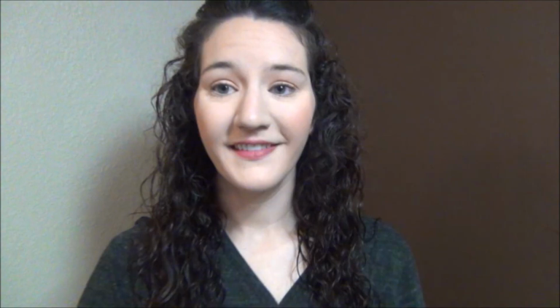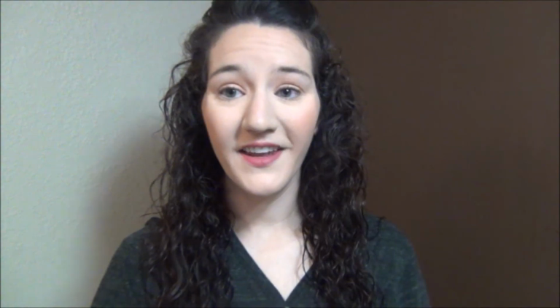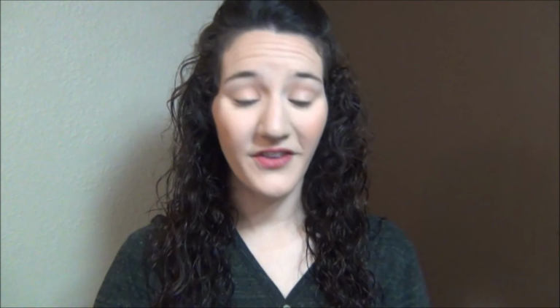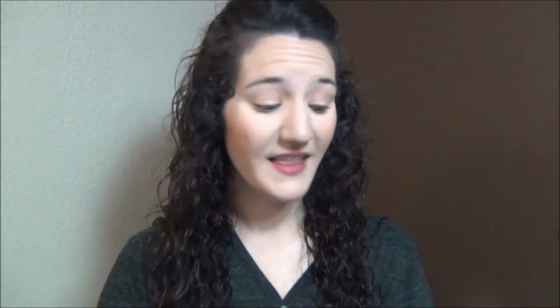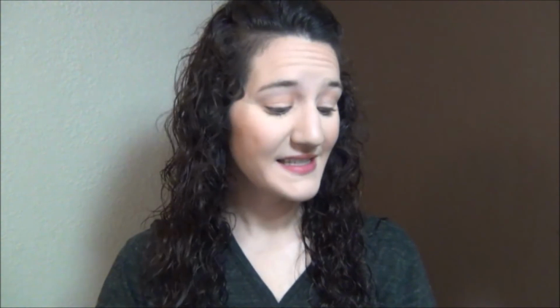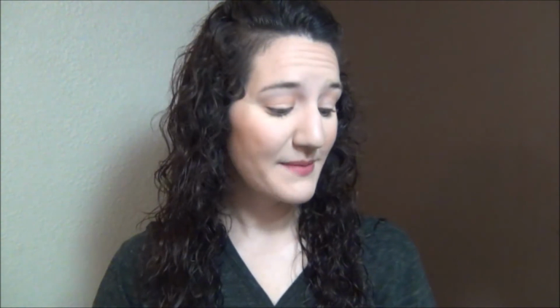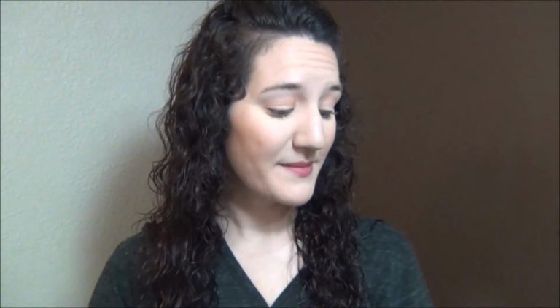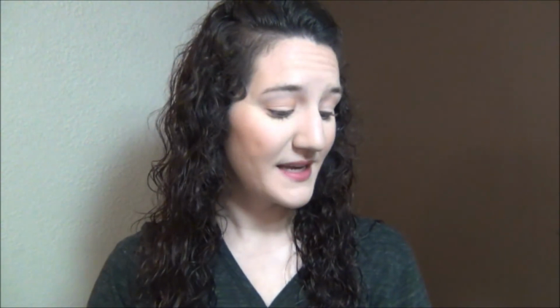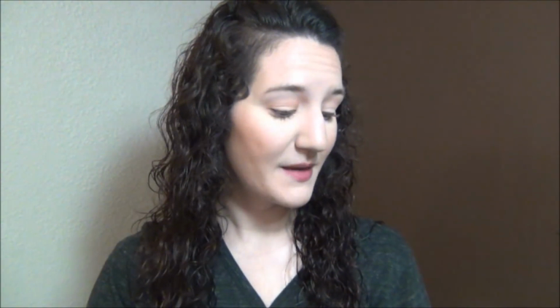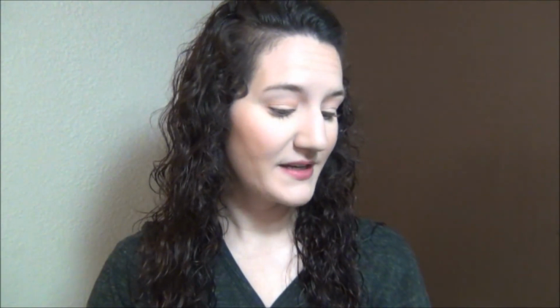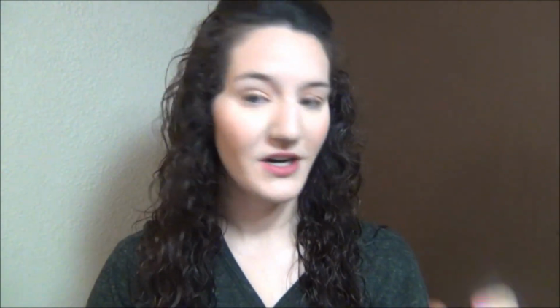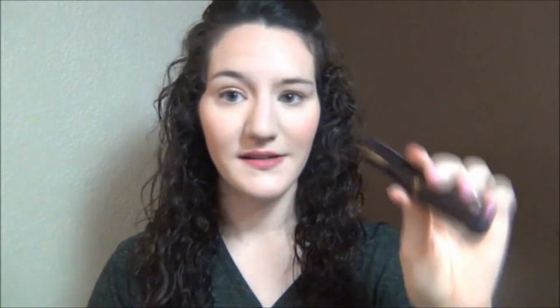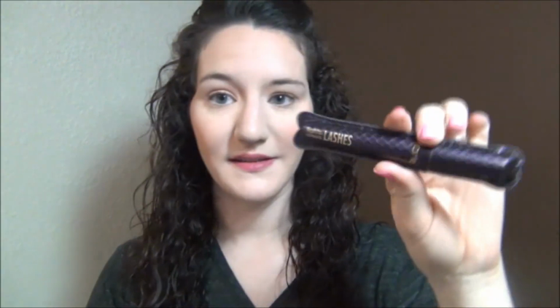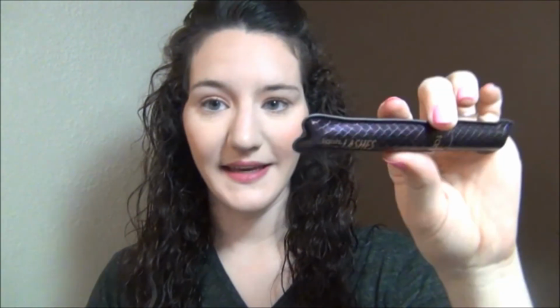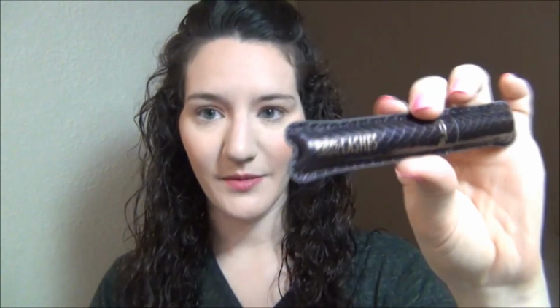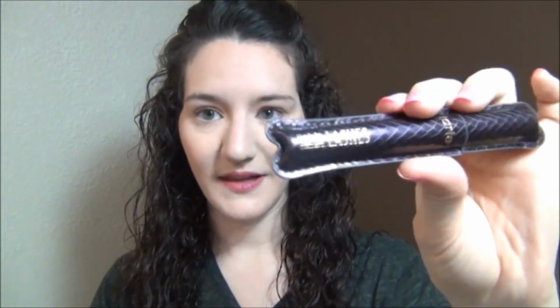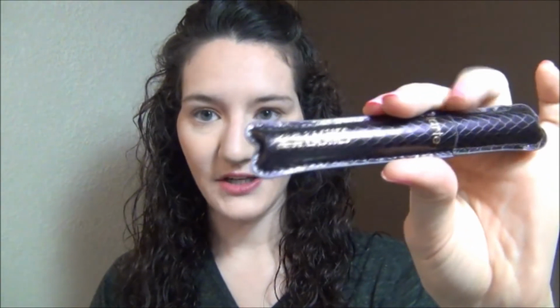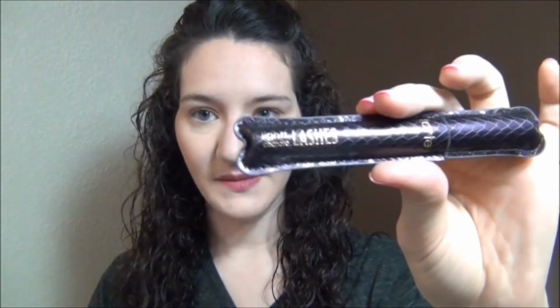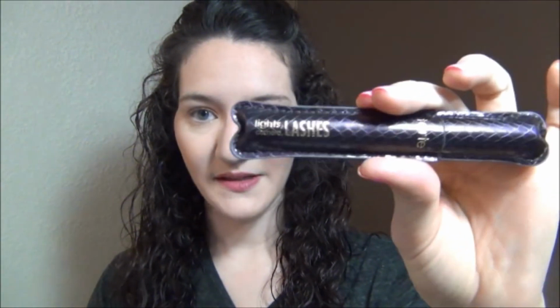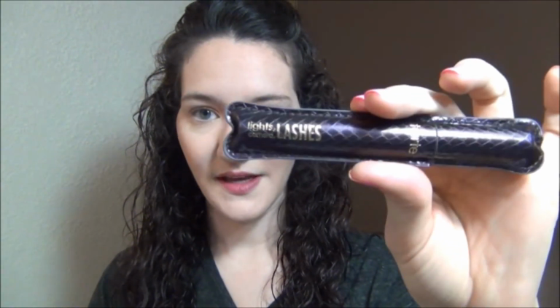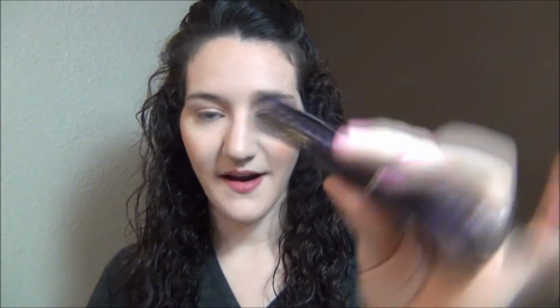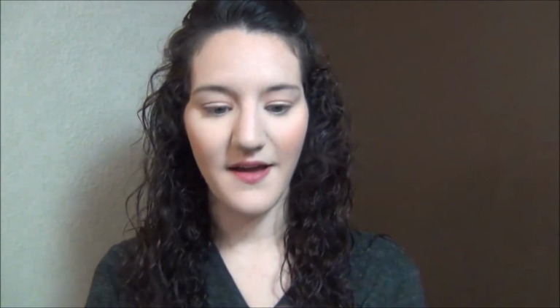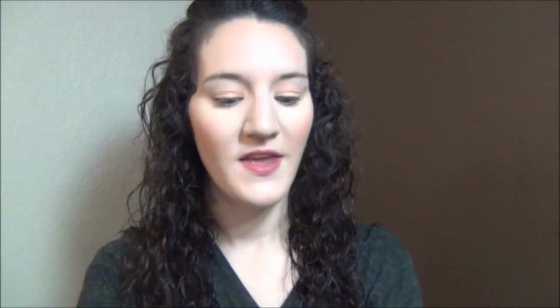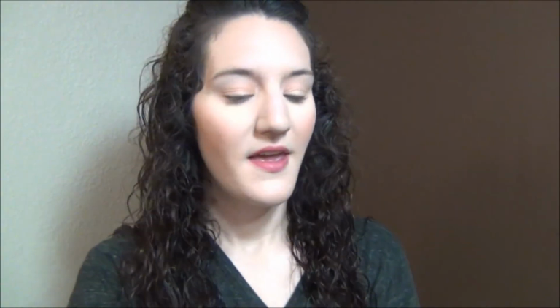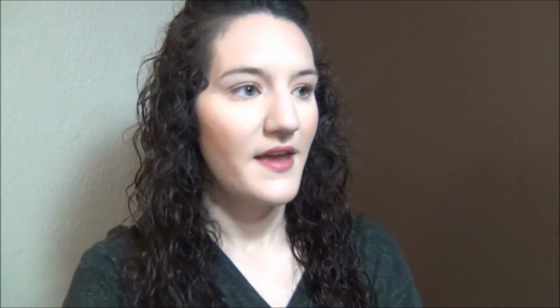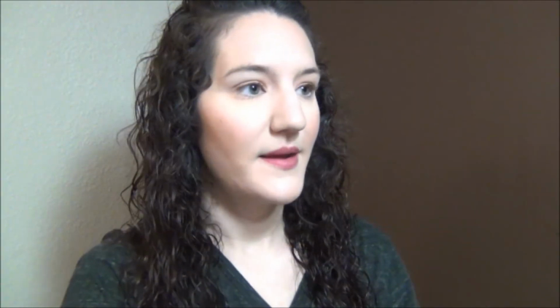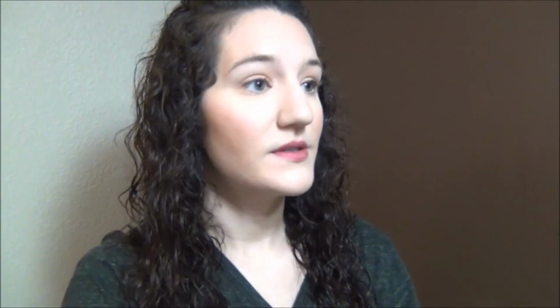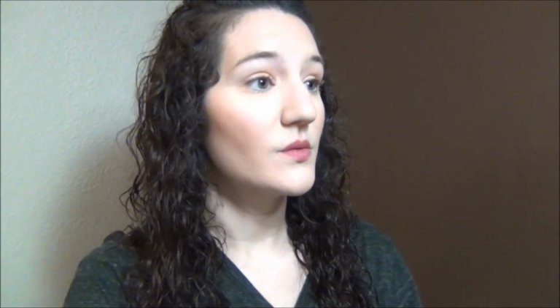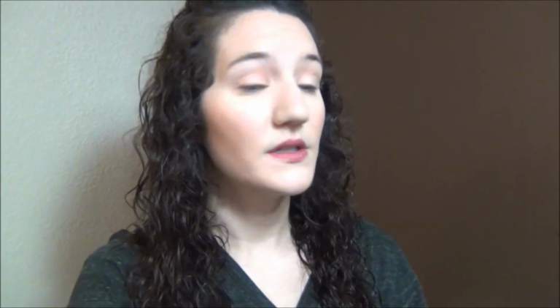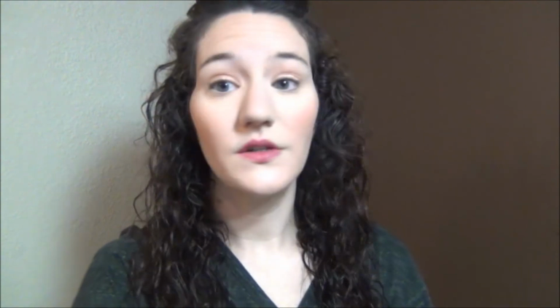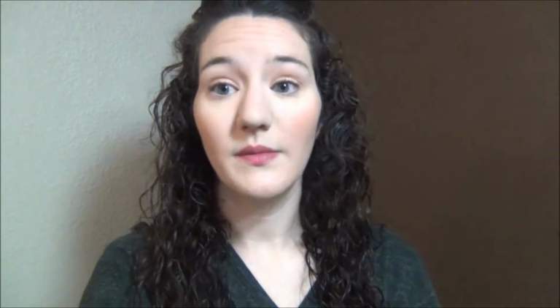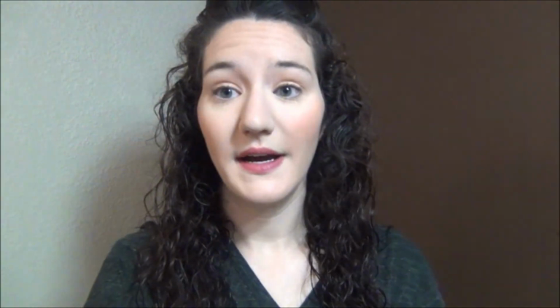For the last step I'm taking my Tarte Light Camera Lashes Mascara and applying it to my eyelashes.